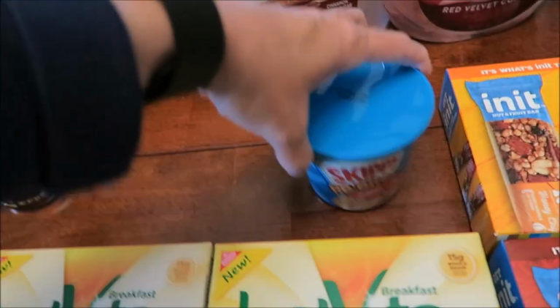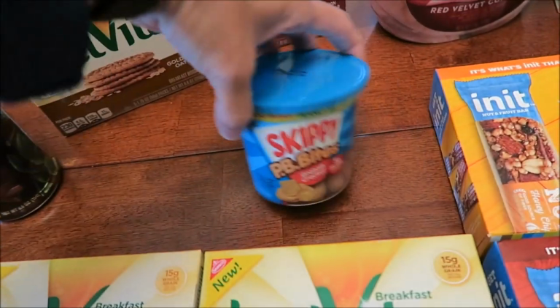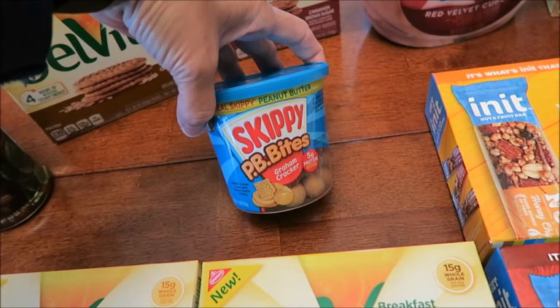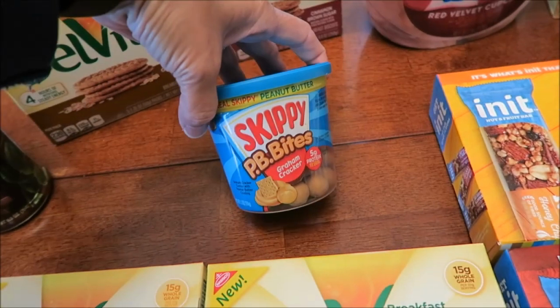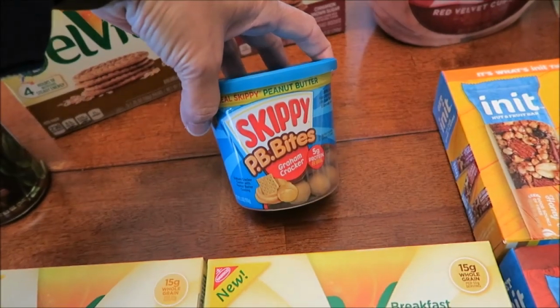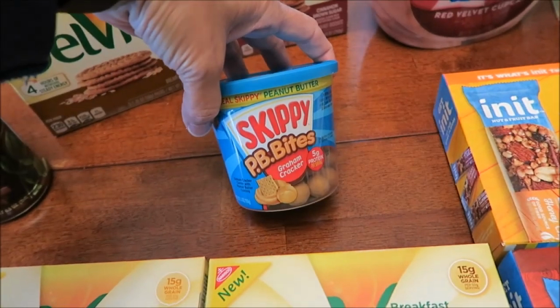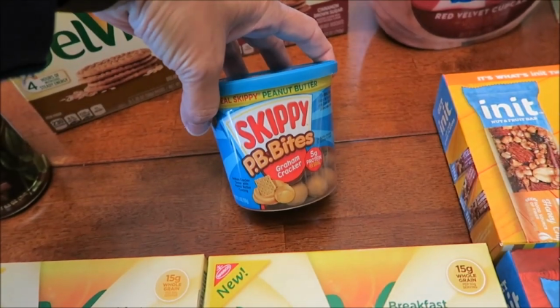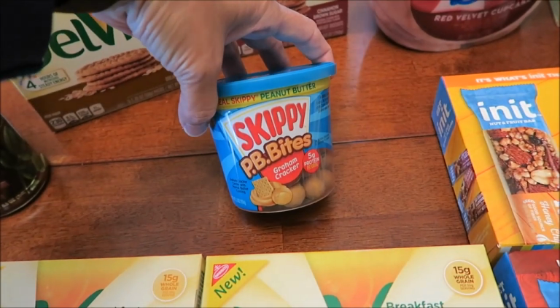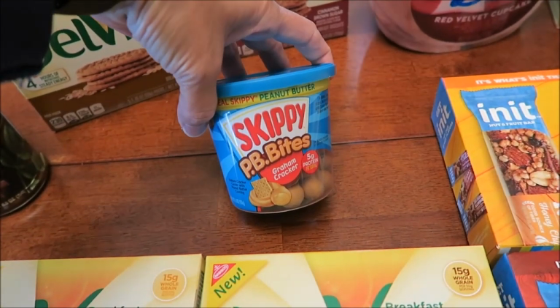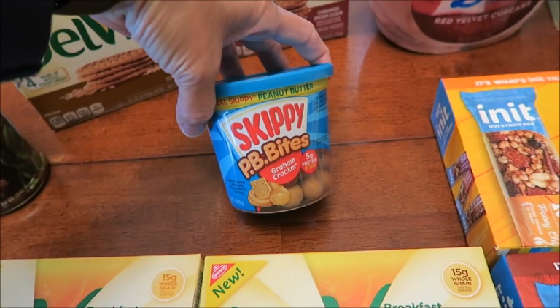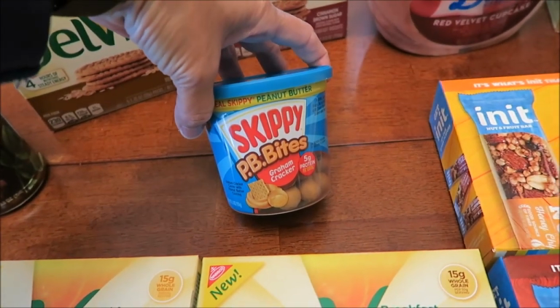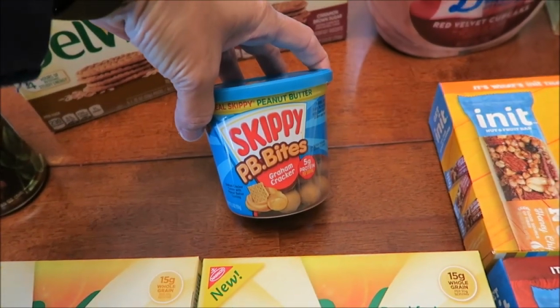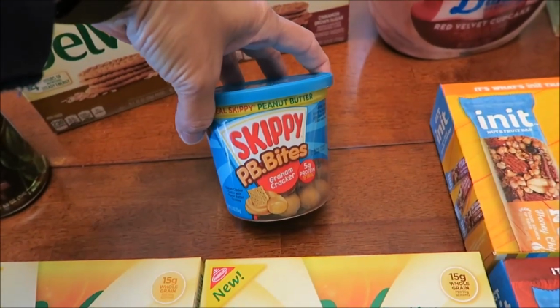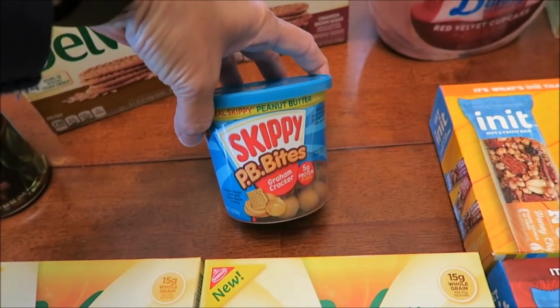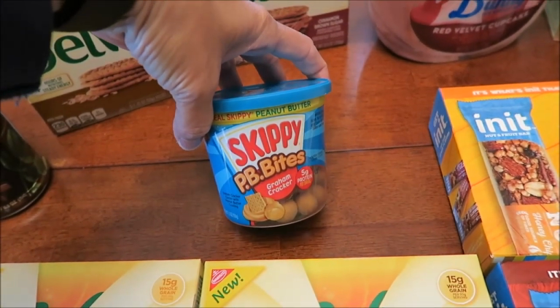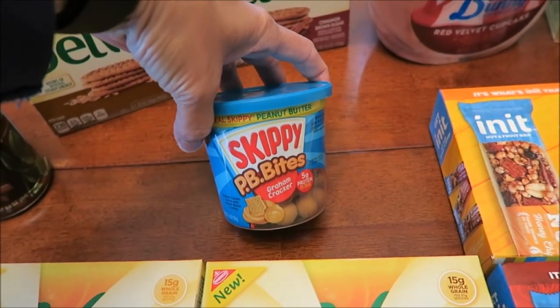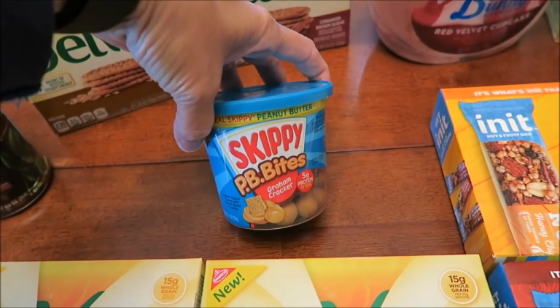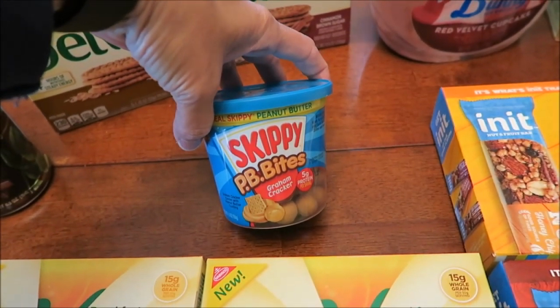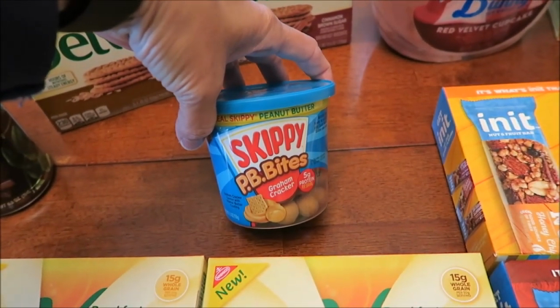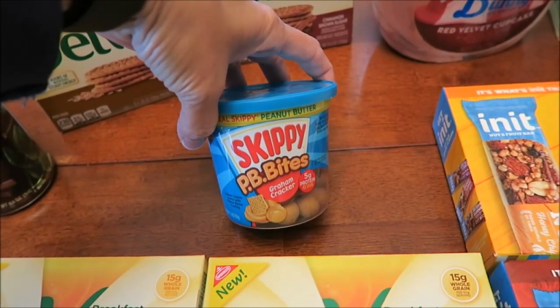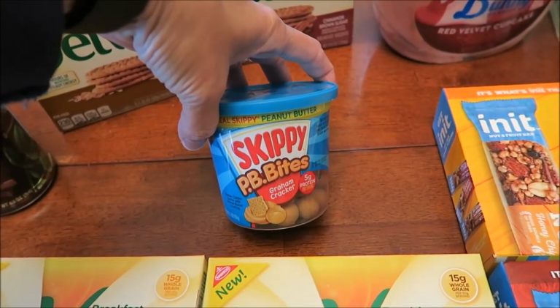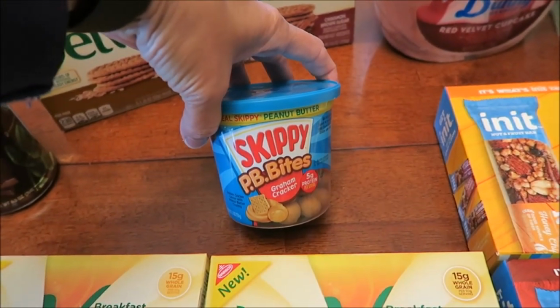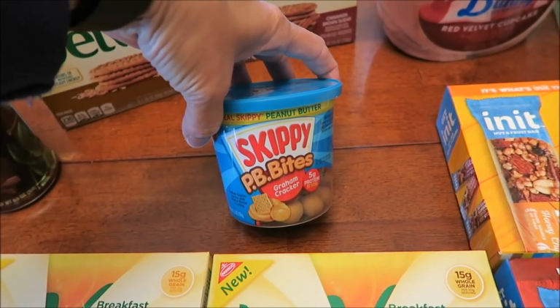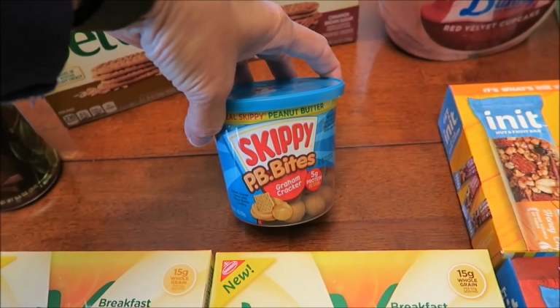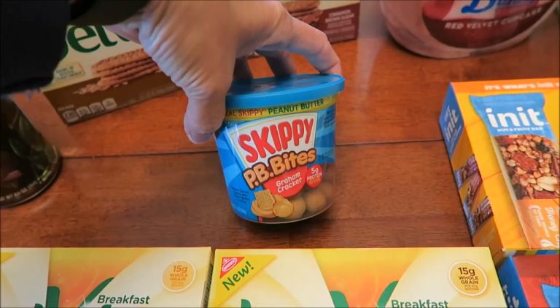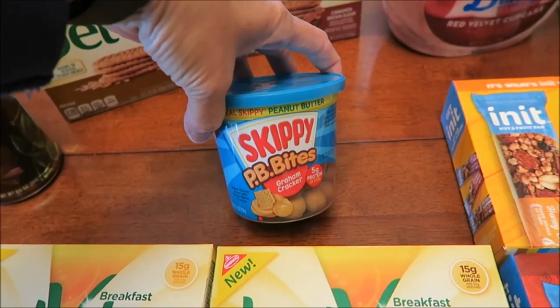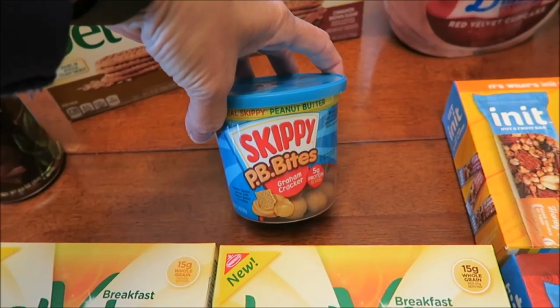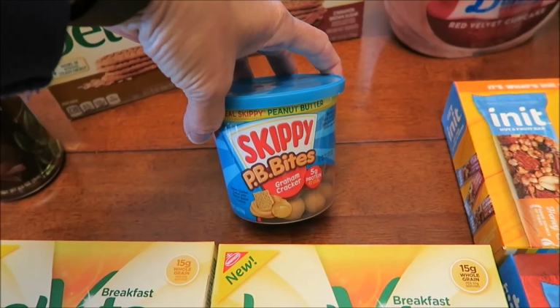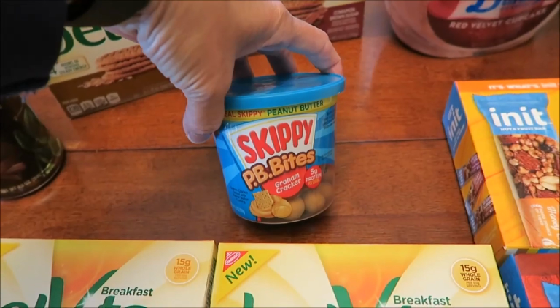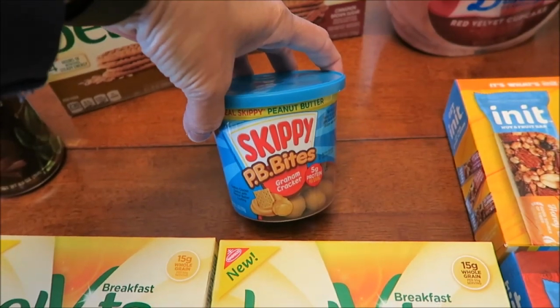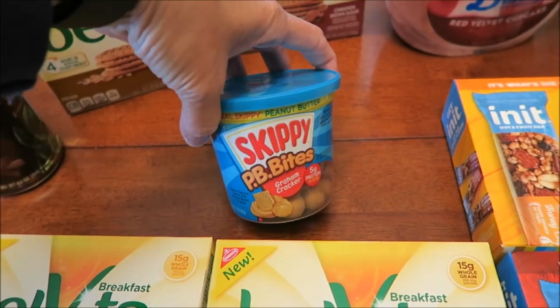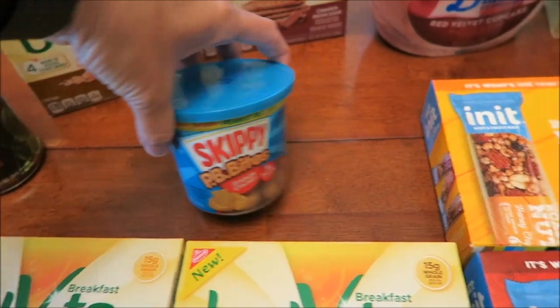We found the Skippy Graham Cracker, but we did not find the other new one, so we'll have to wait.